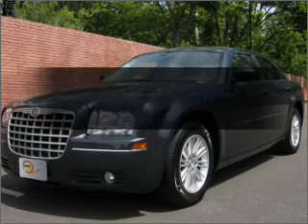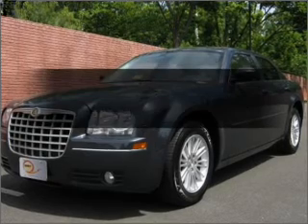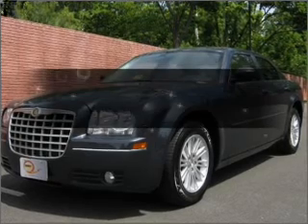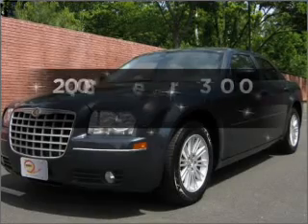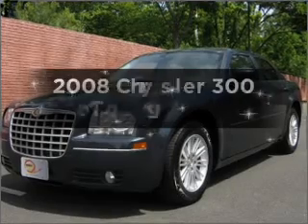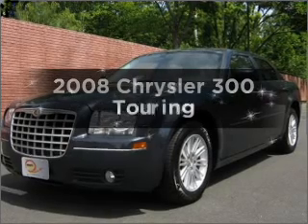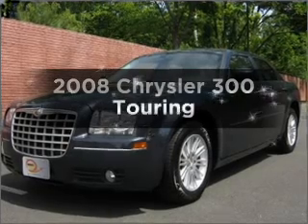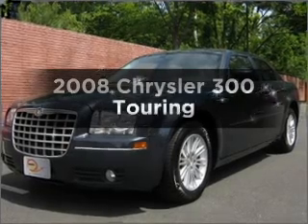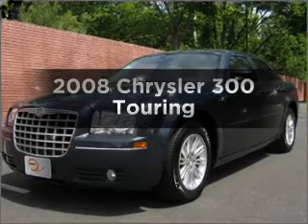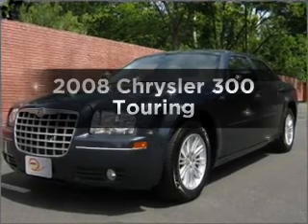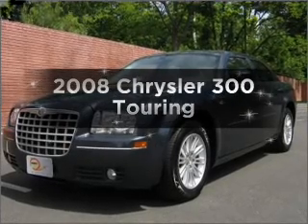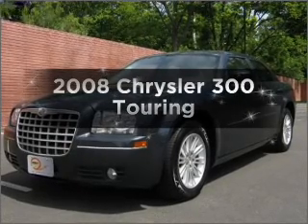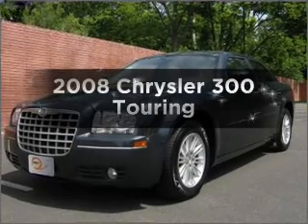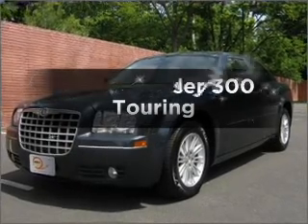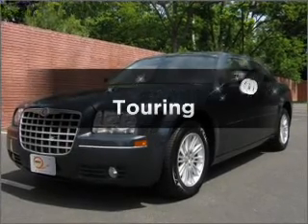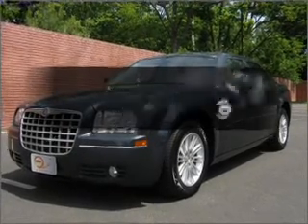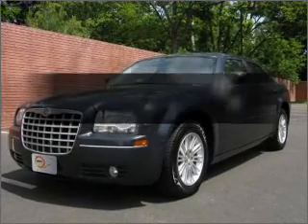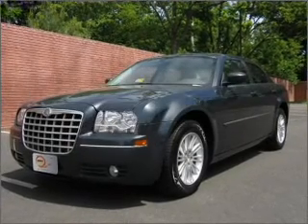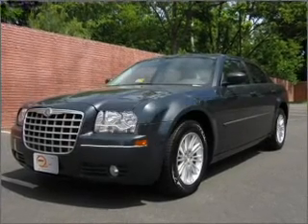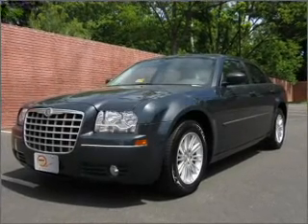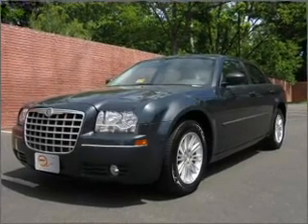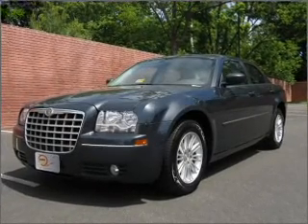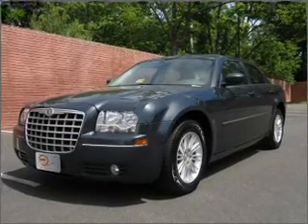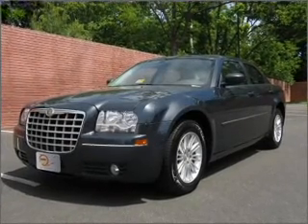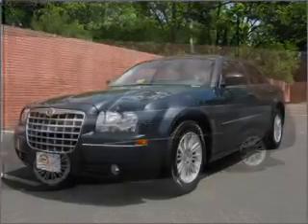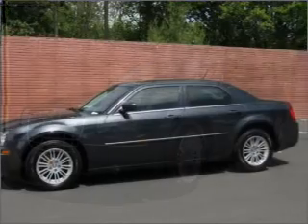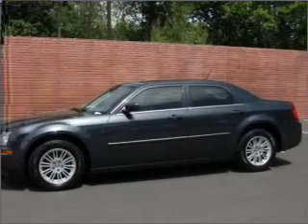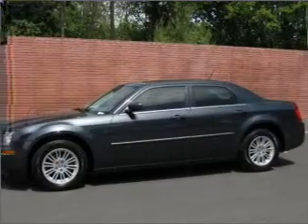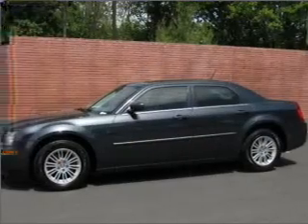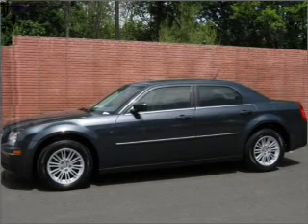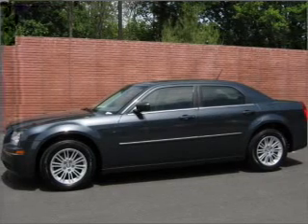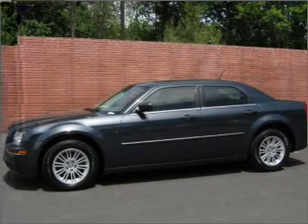Presenting the 2008 Chrysler 300. Find everything you want in a ride under one roof with this vehicle.